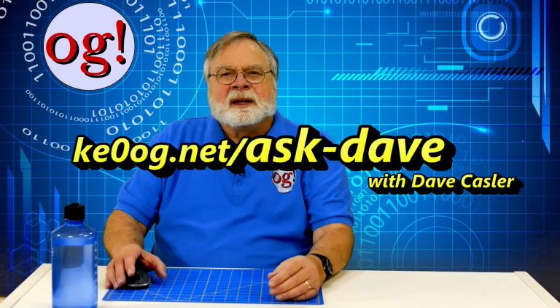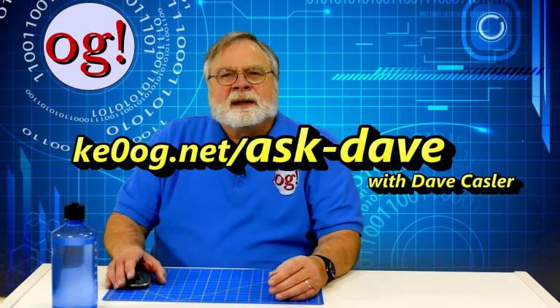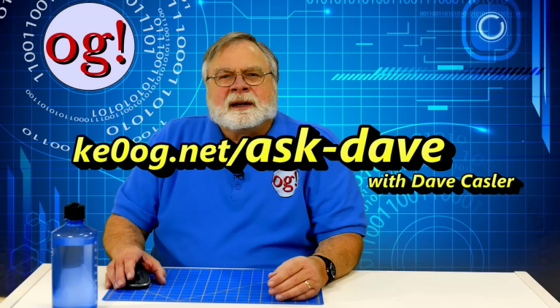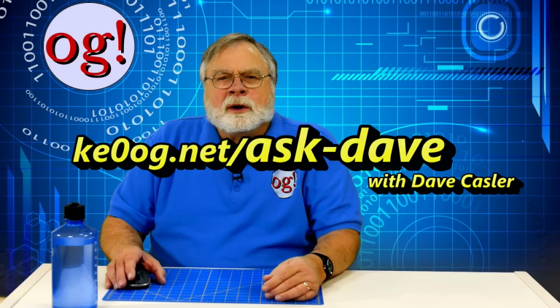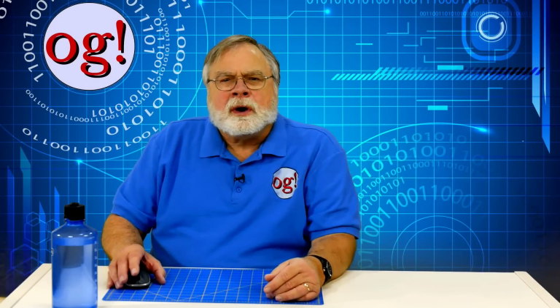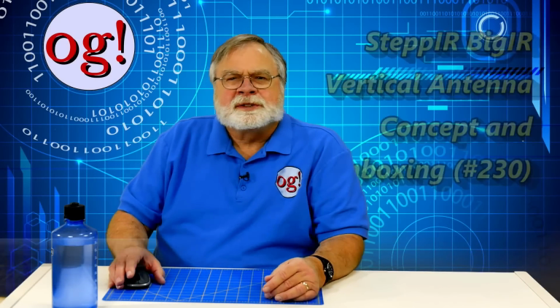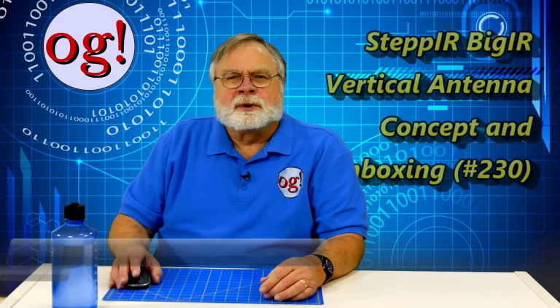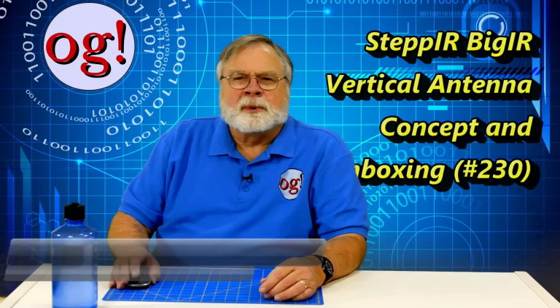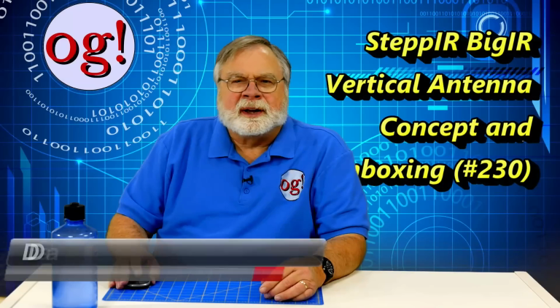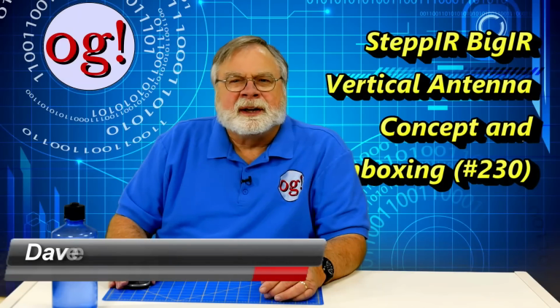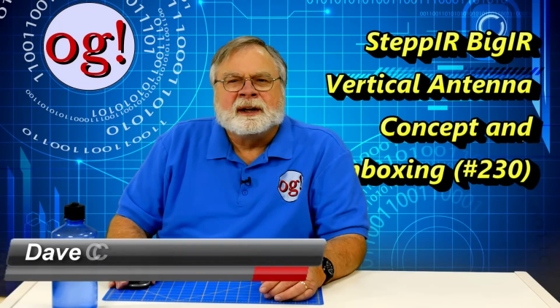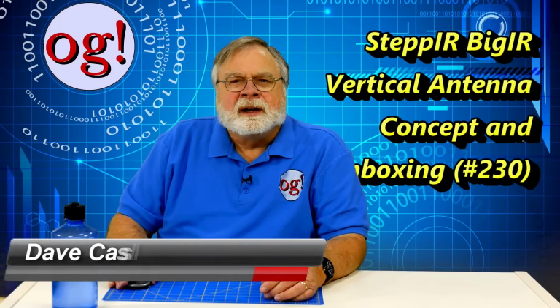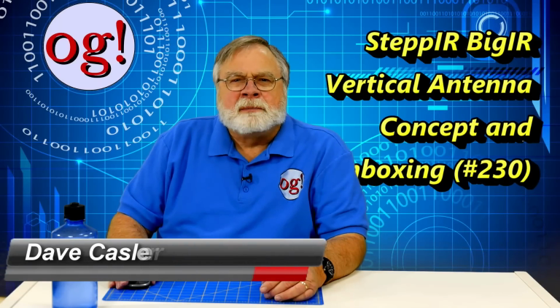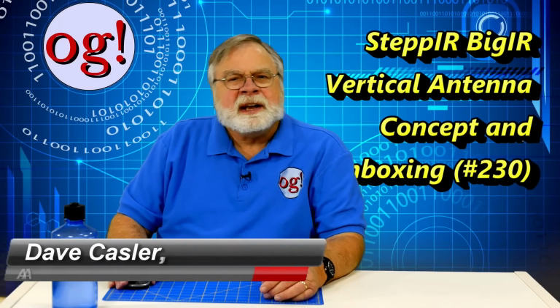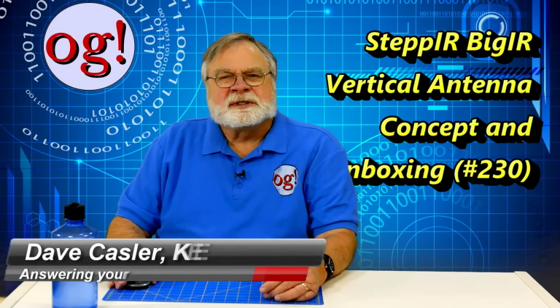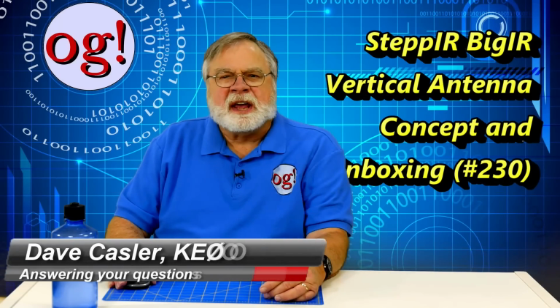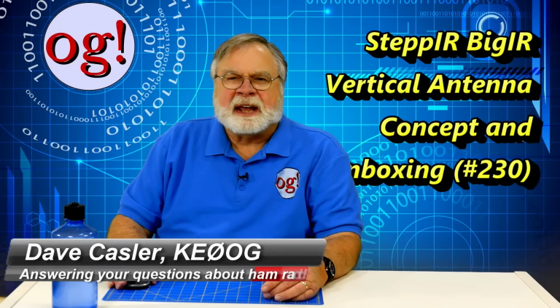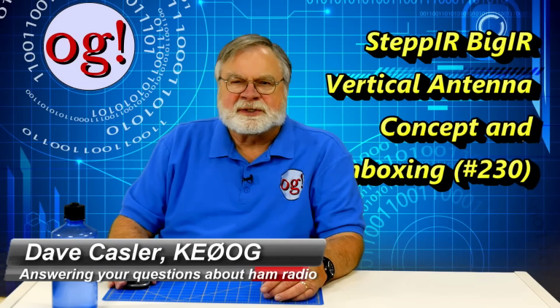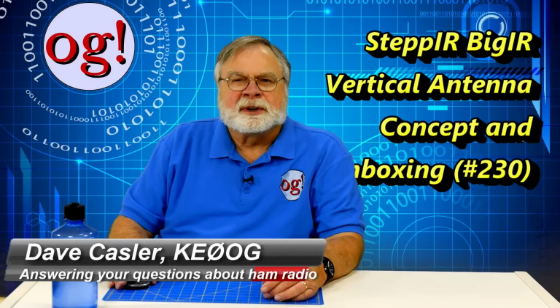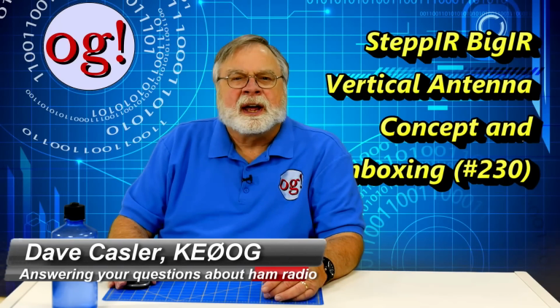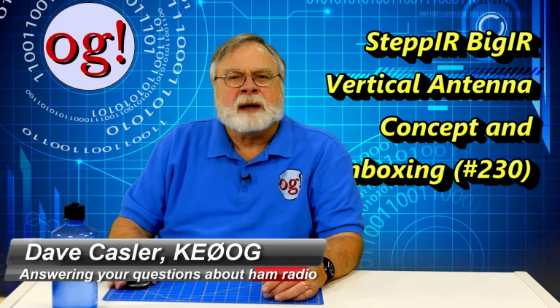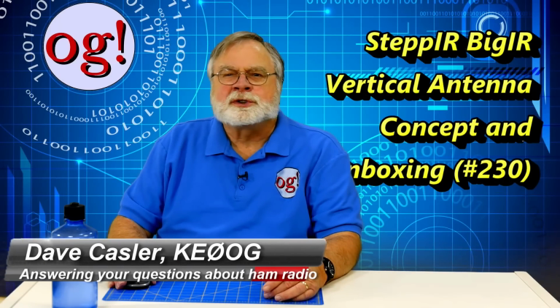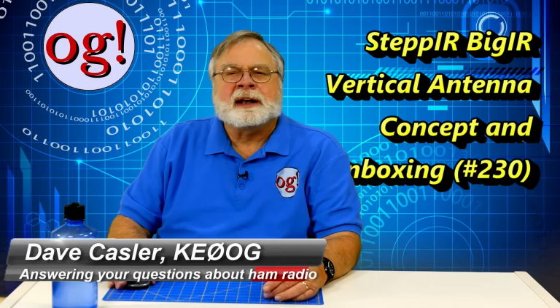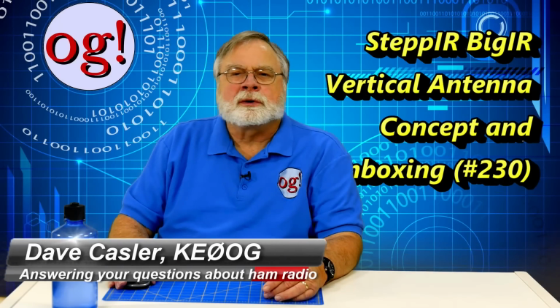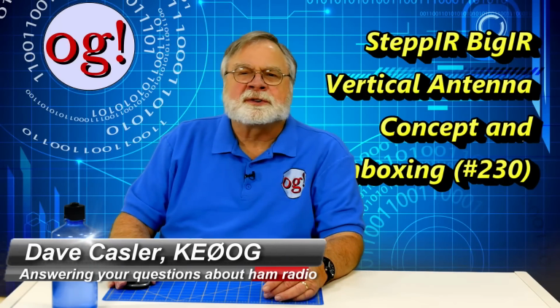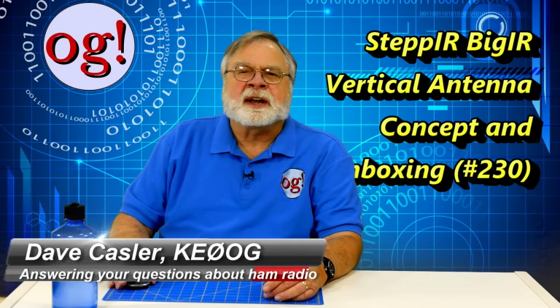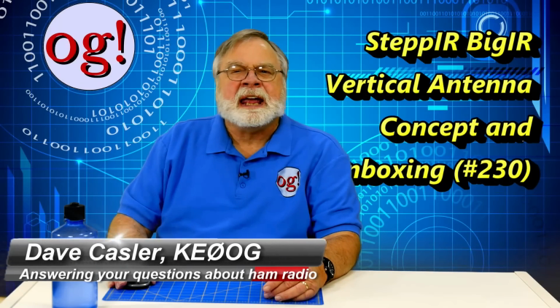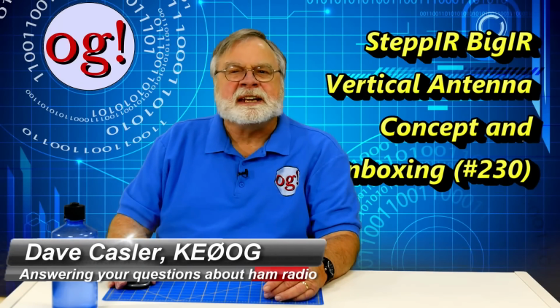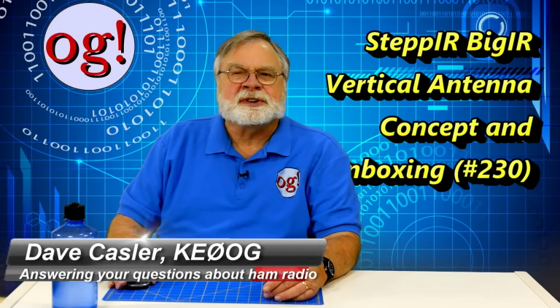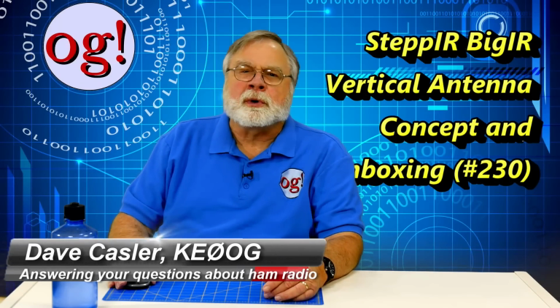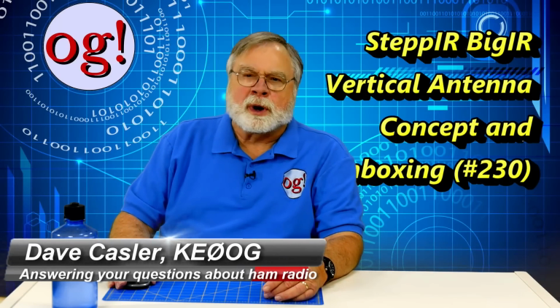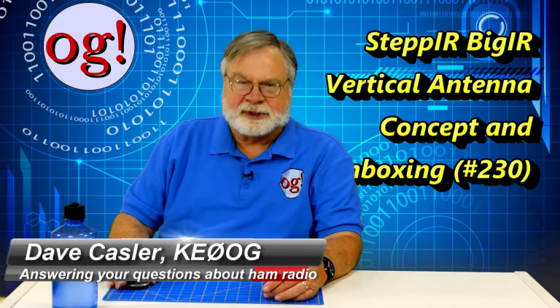Hello Auggies Worldwide. My name is Dave Kassler, Amateur Radio Callsign KE0OG.